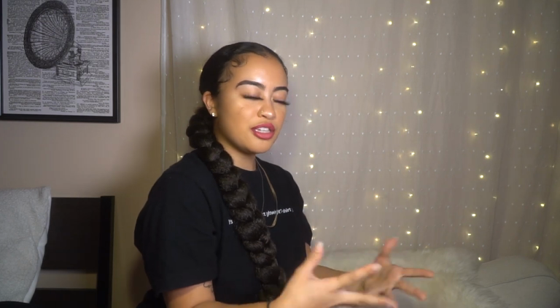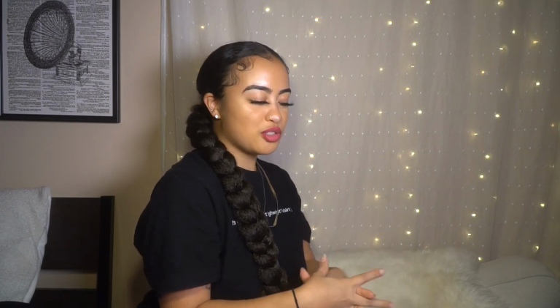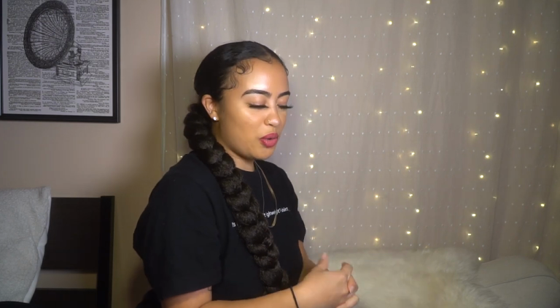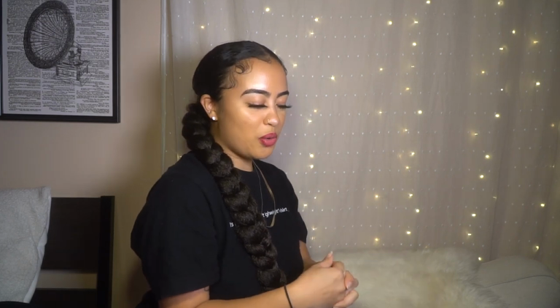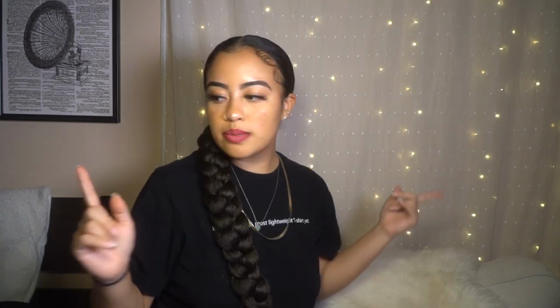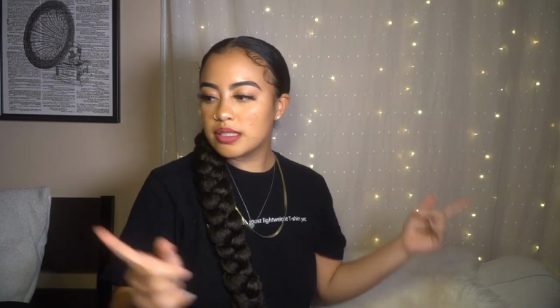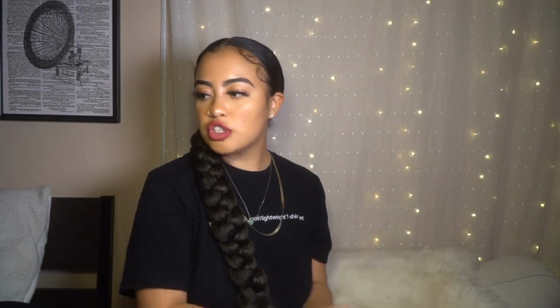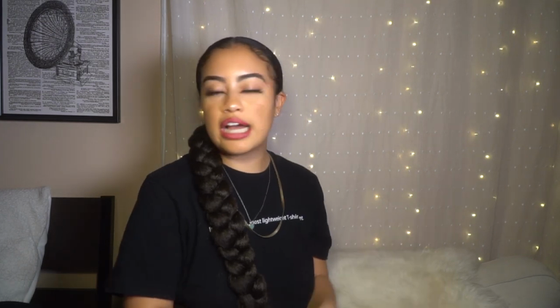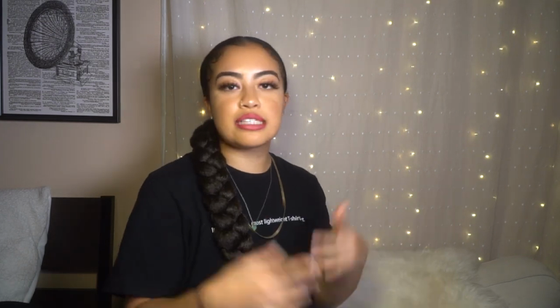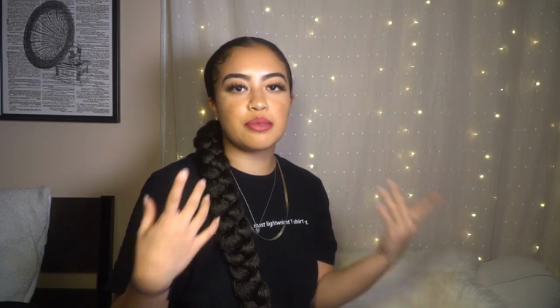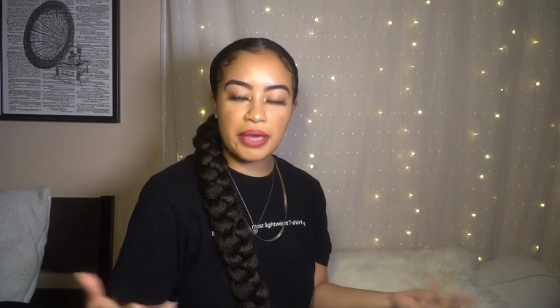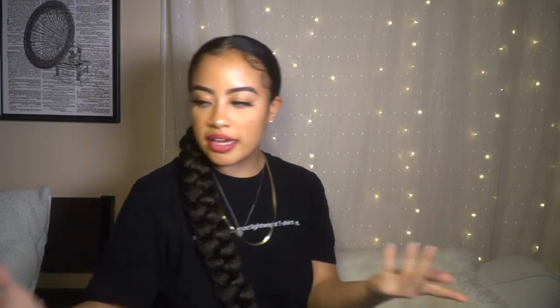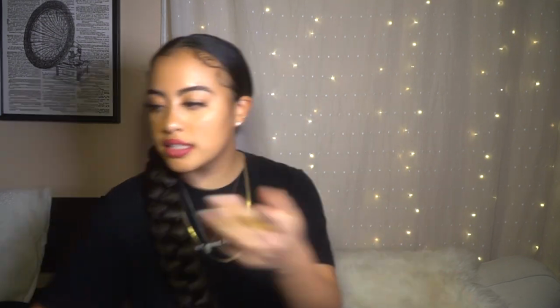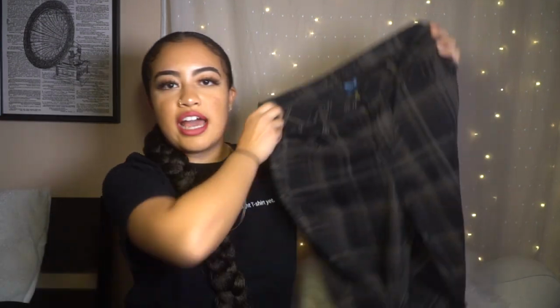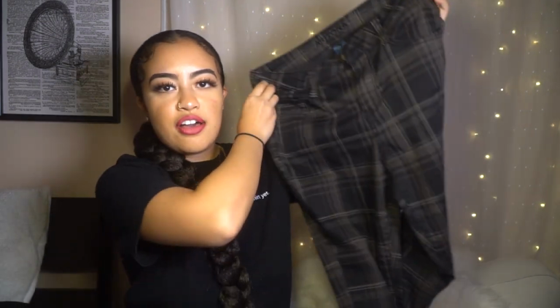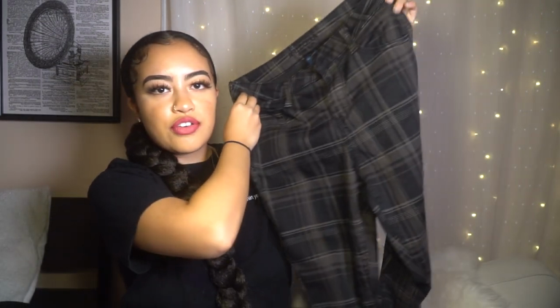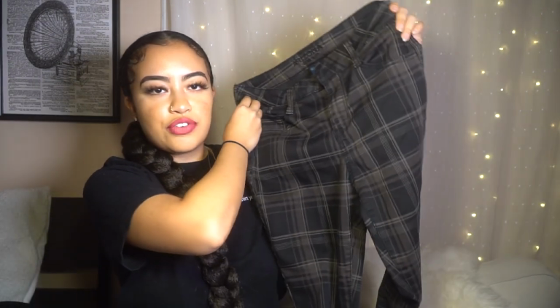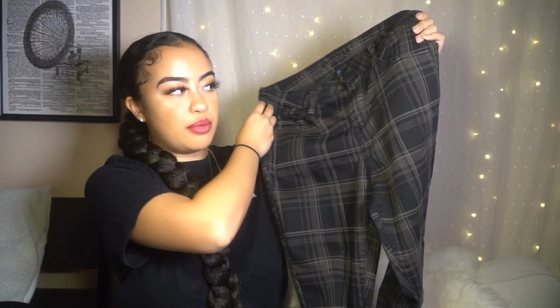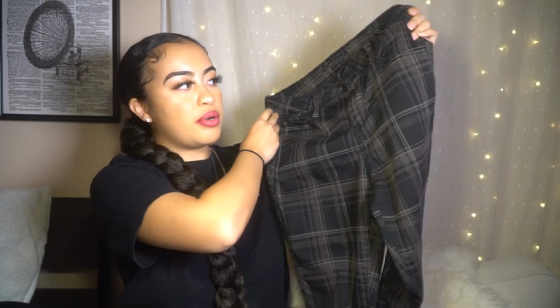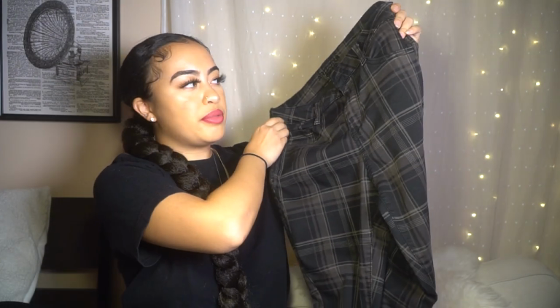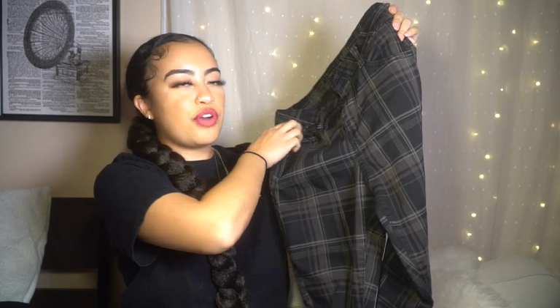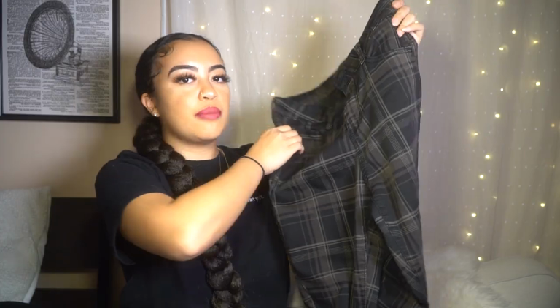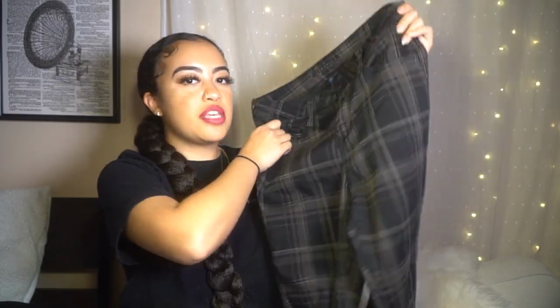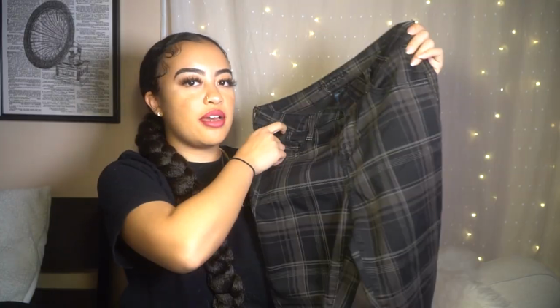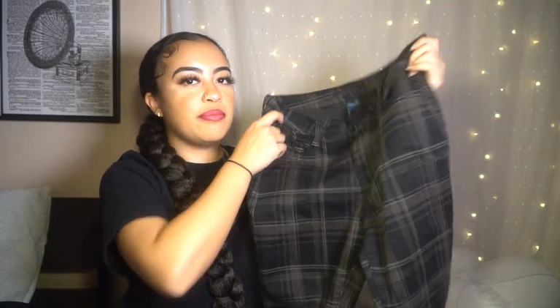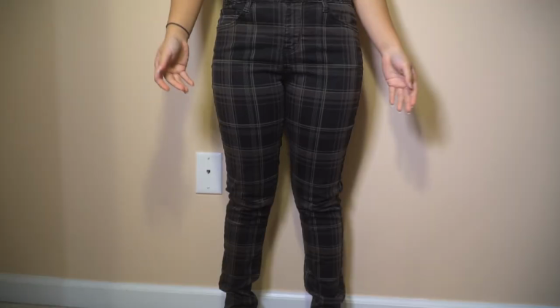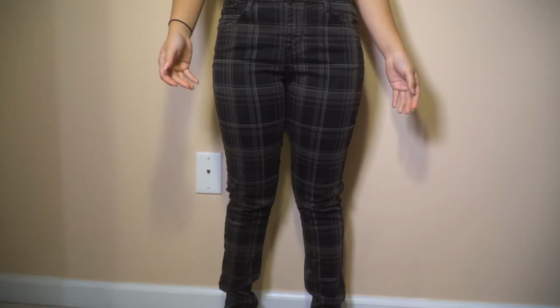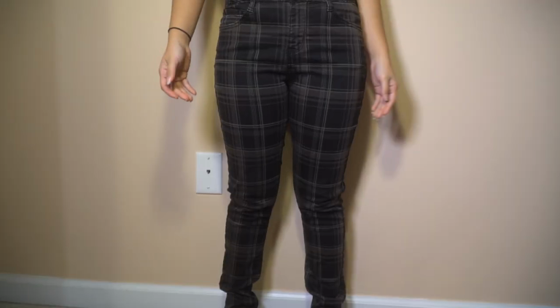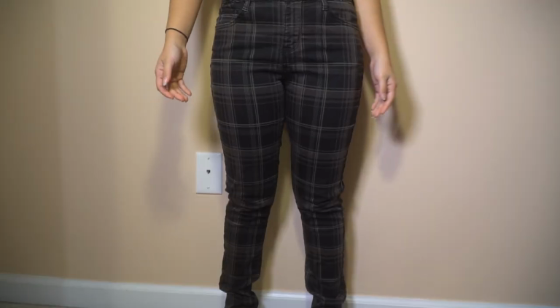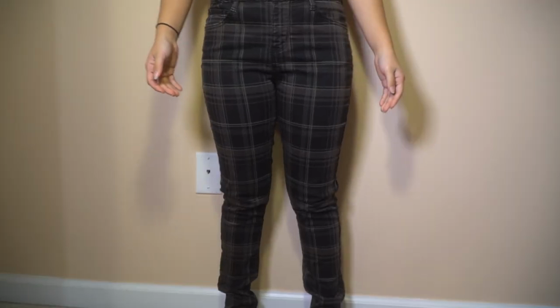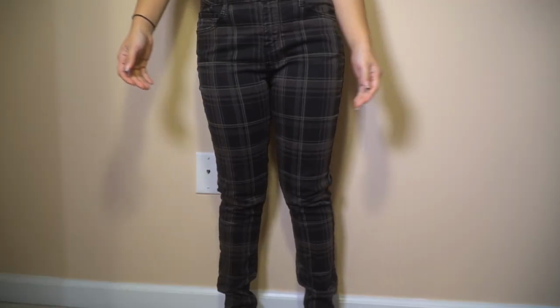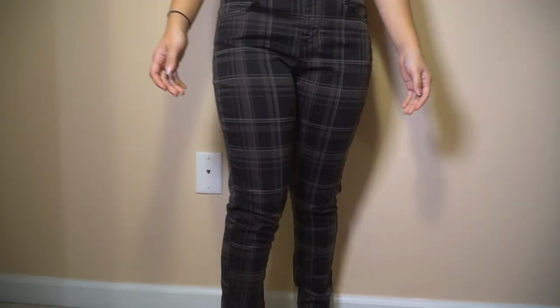The next piece I'm going to show you guys is some pants. They have a very preppy vibe to them — that's what I like about them.